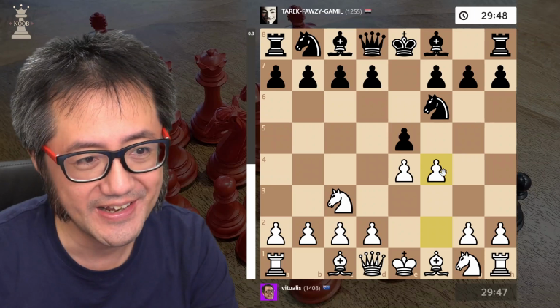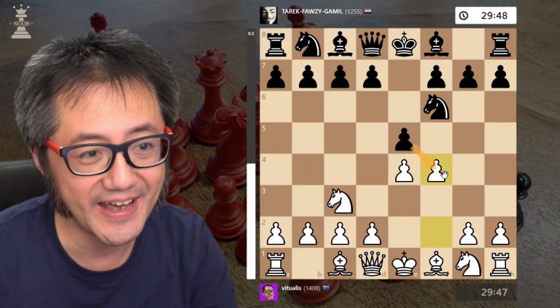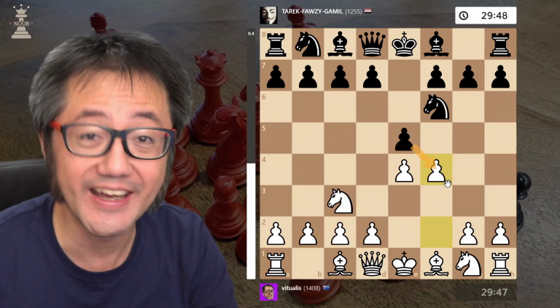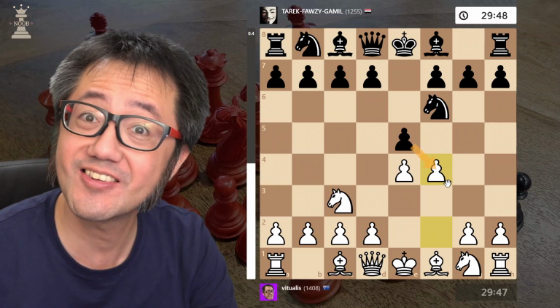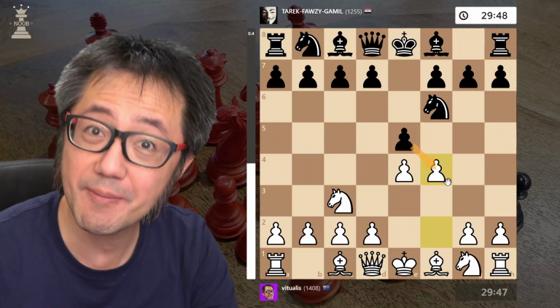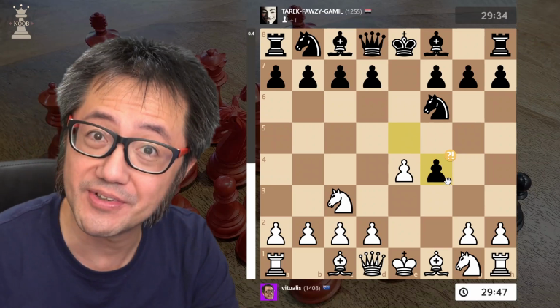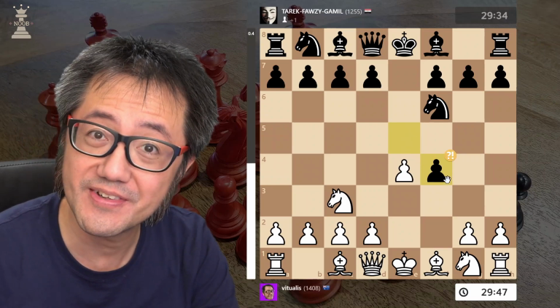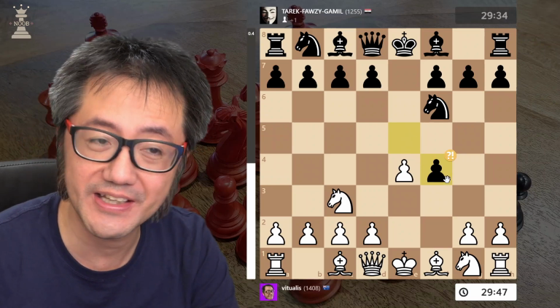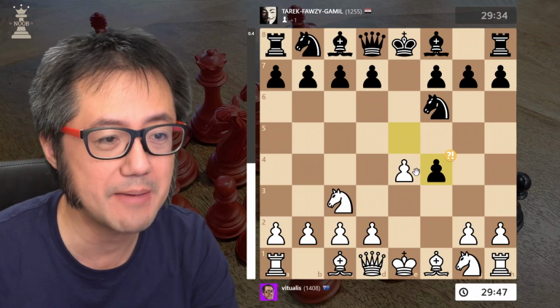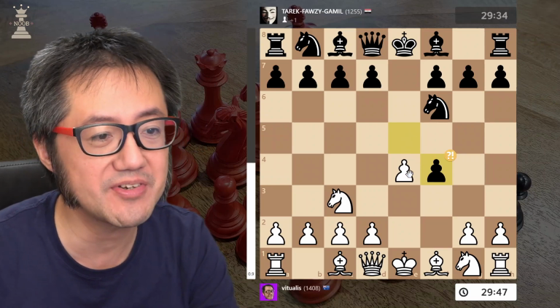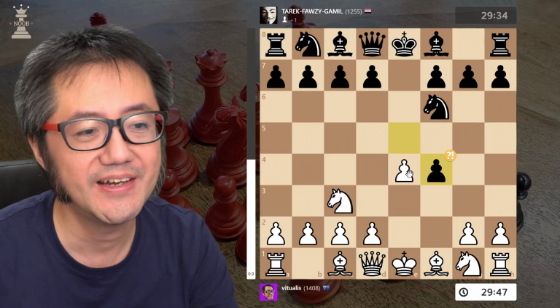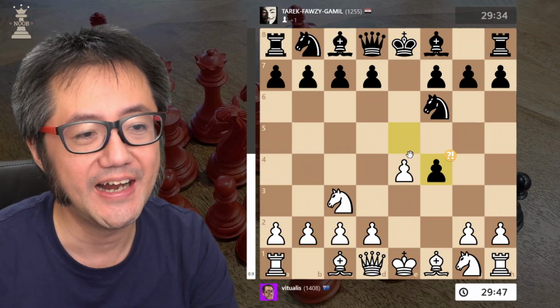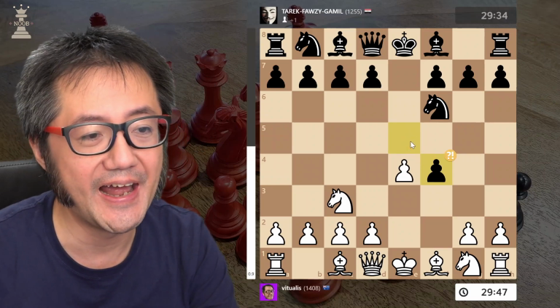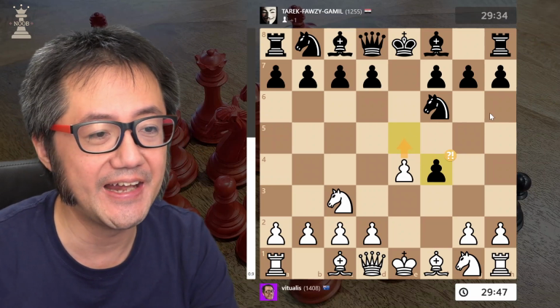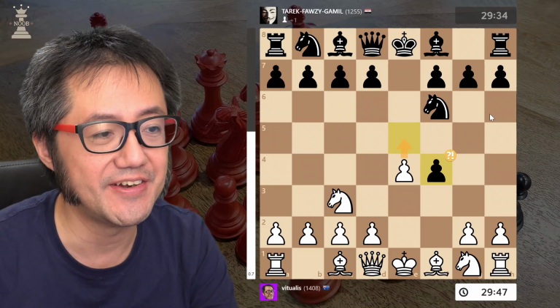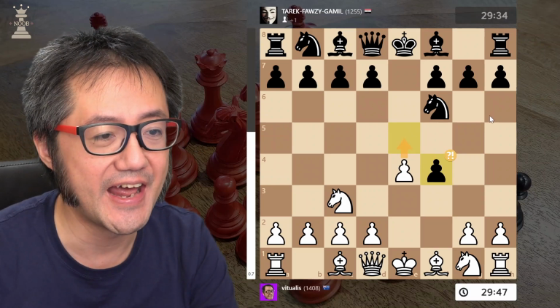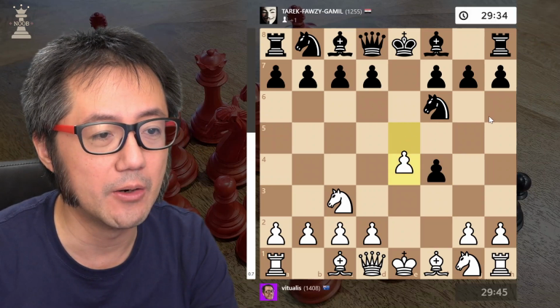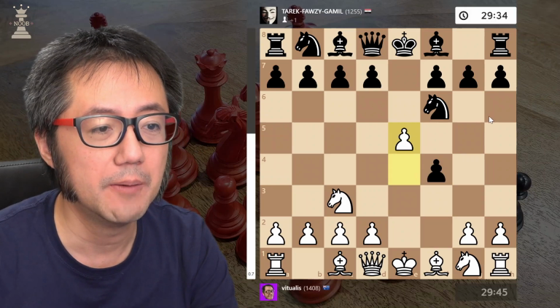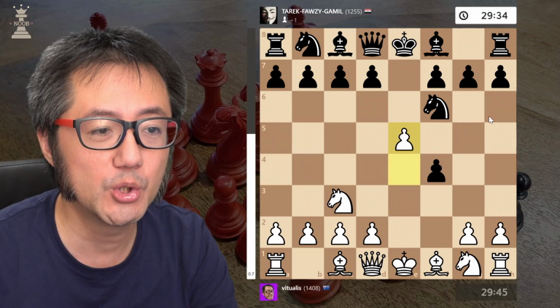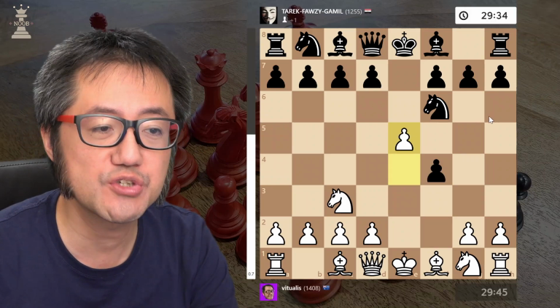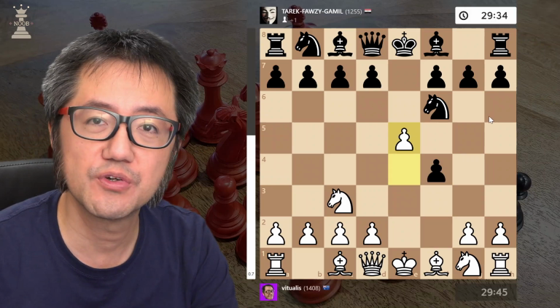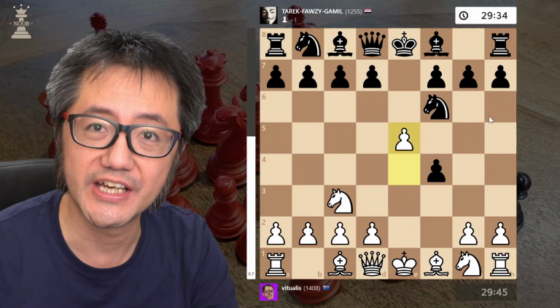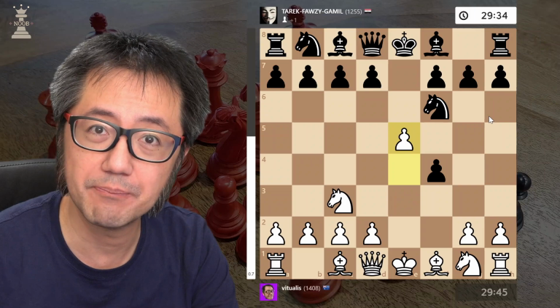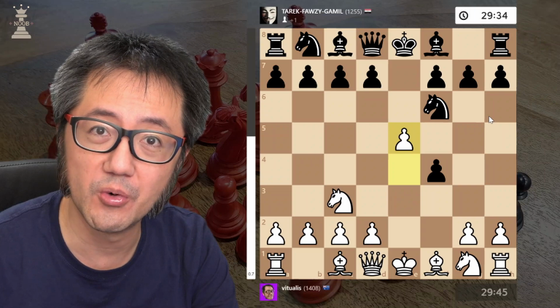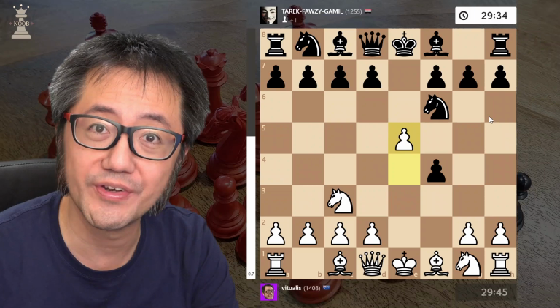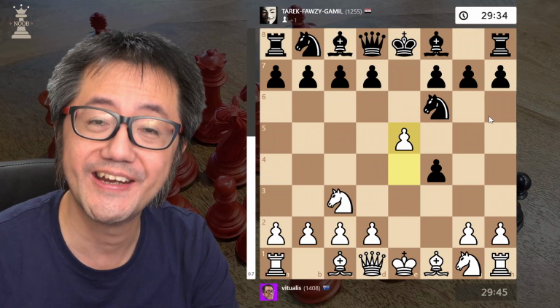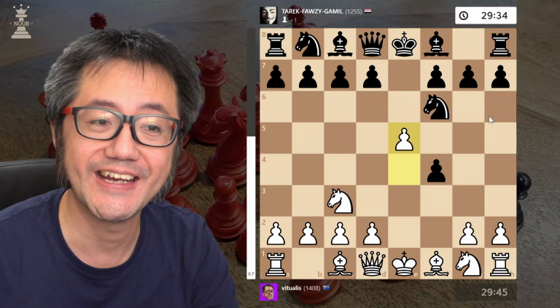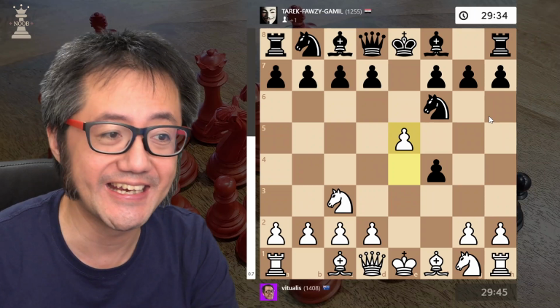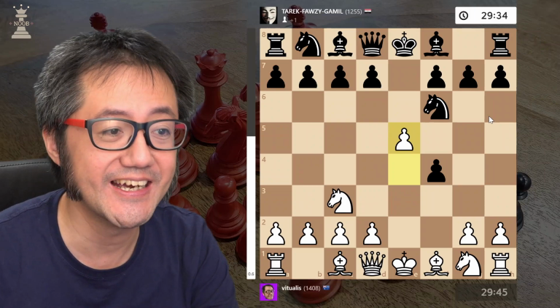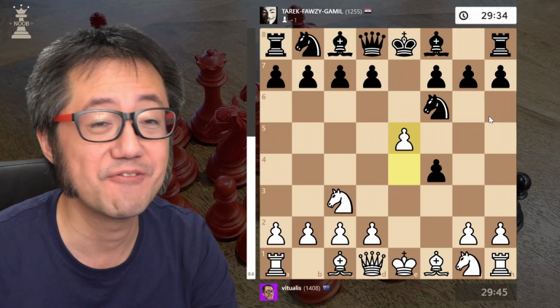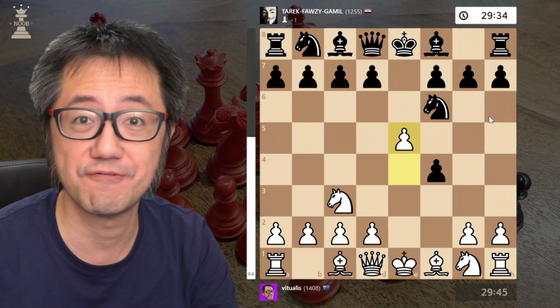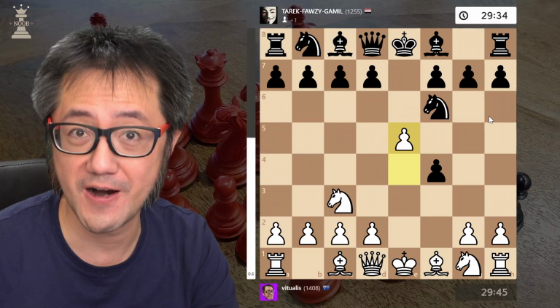And being a good sport, they accepted the gambit, and now pushed the e-pawn, E5.